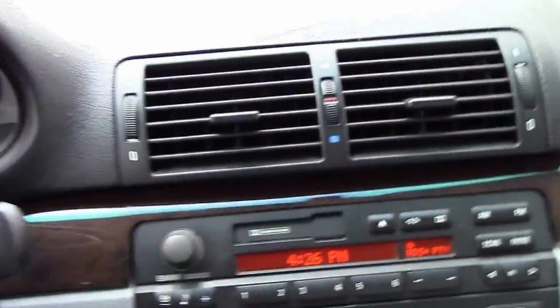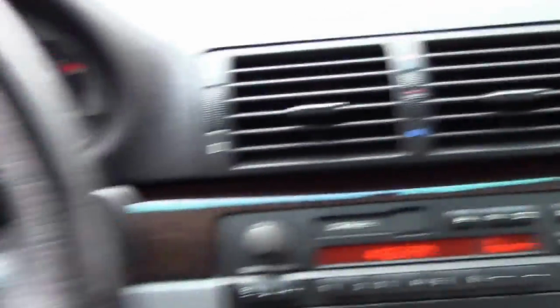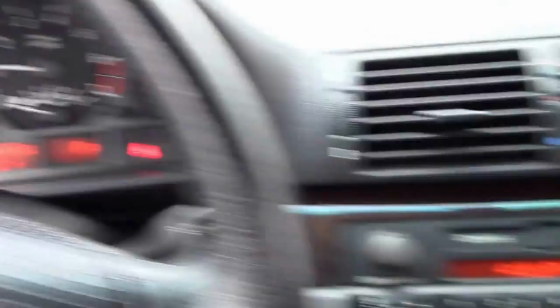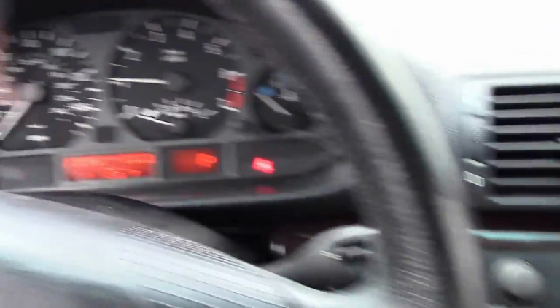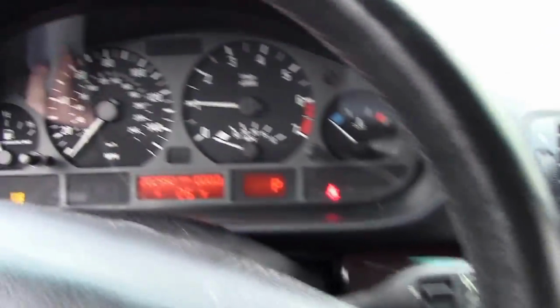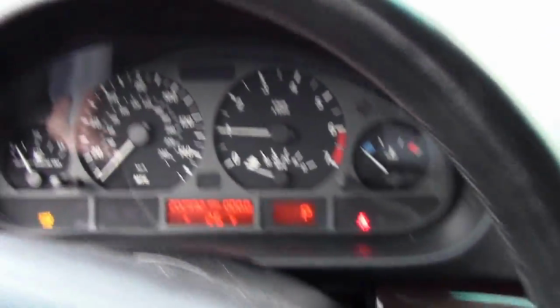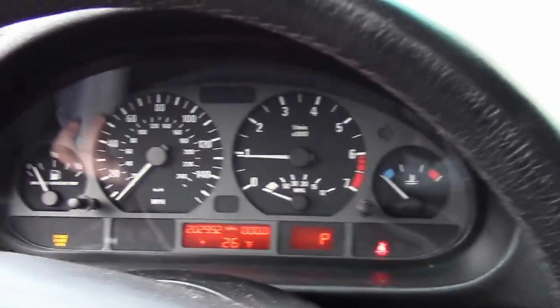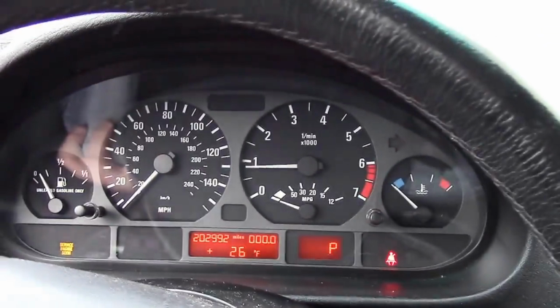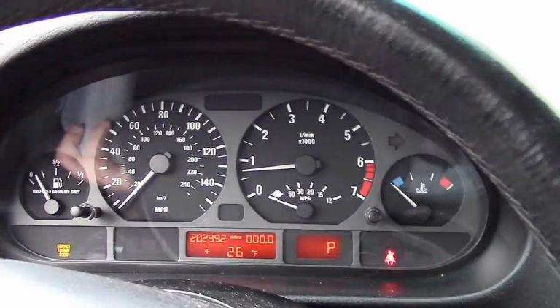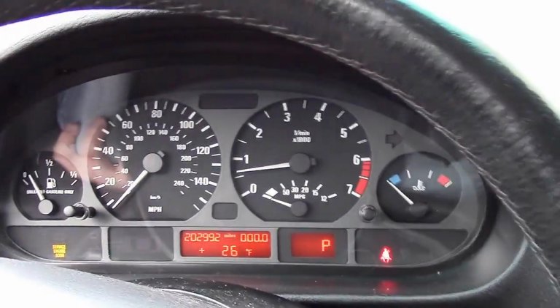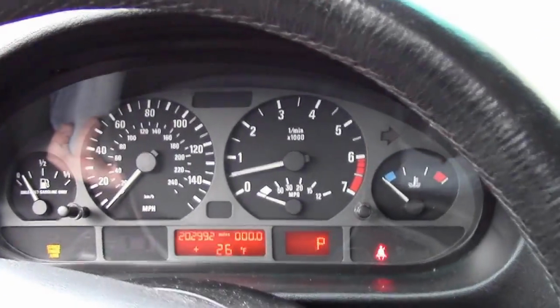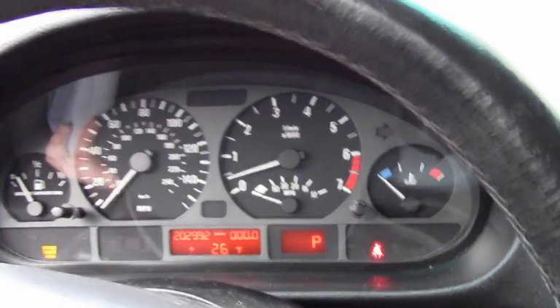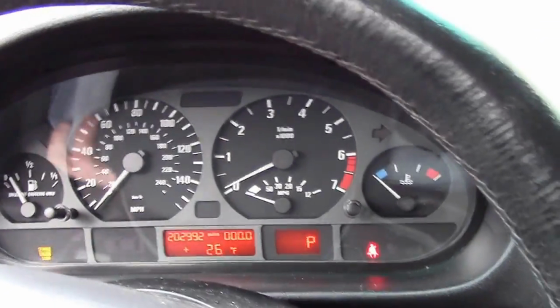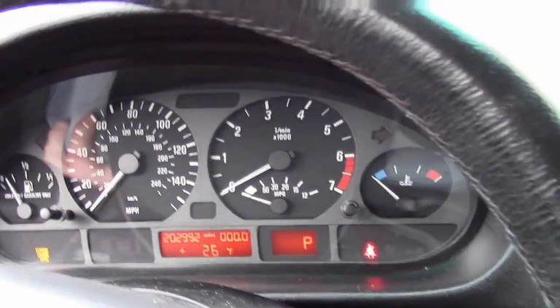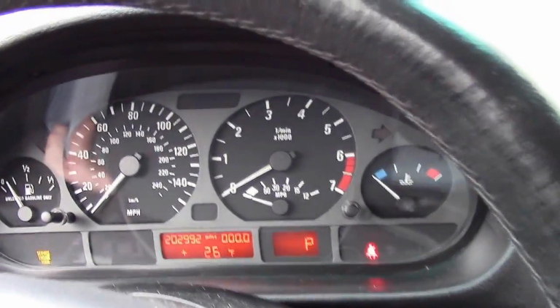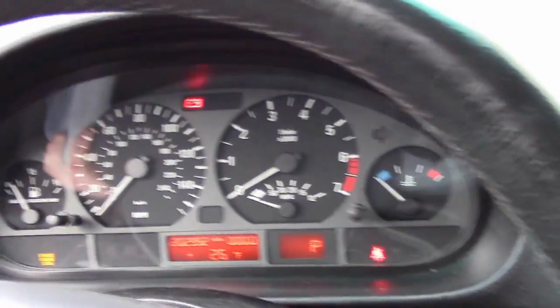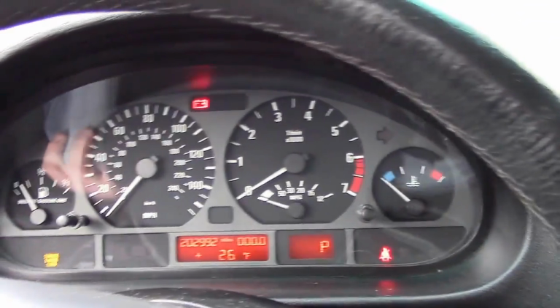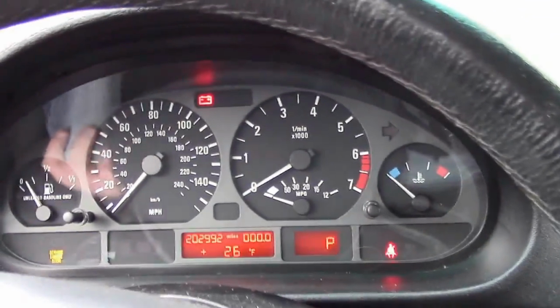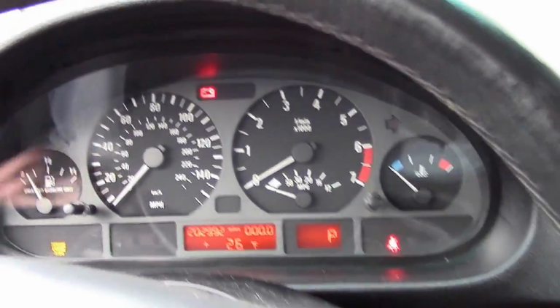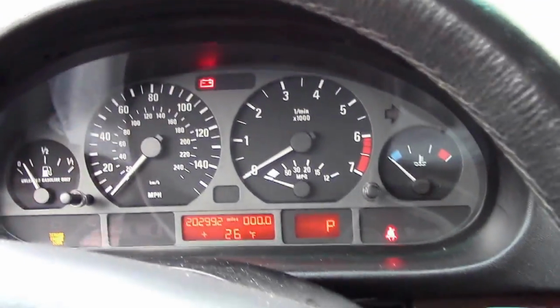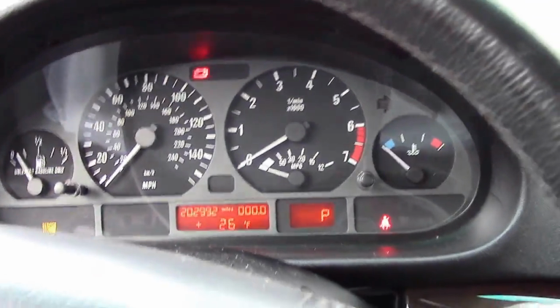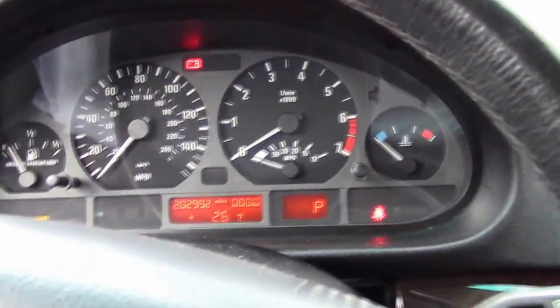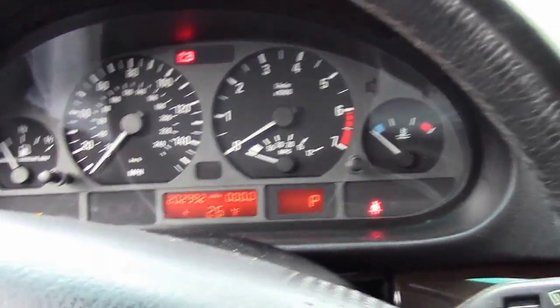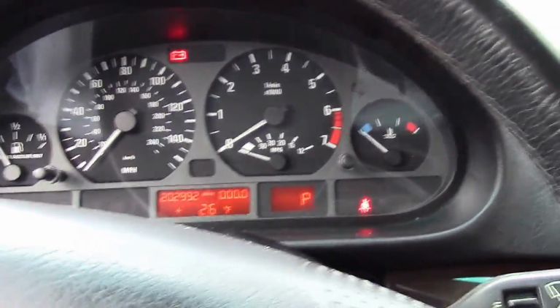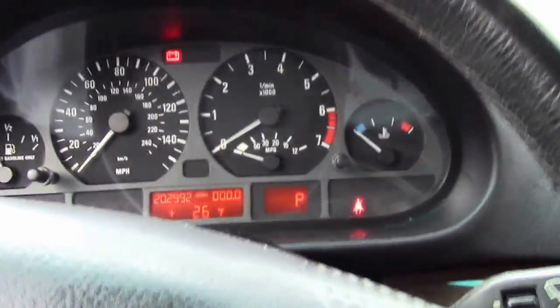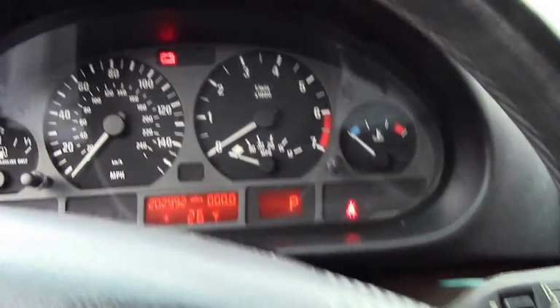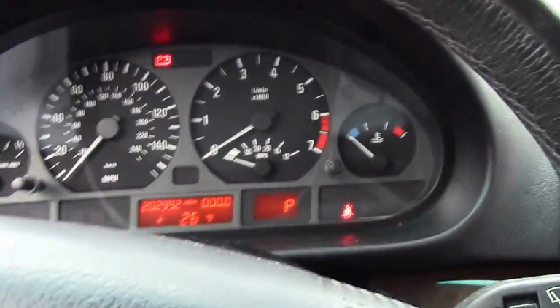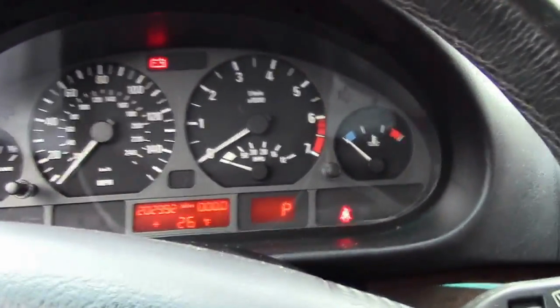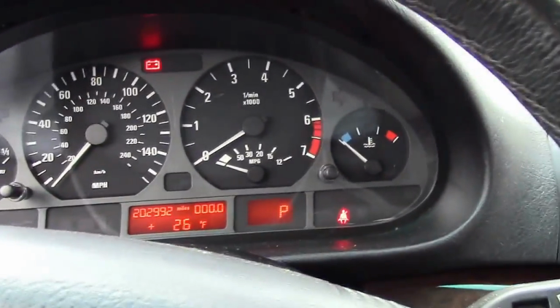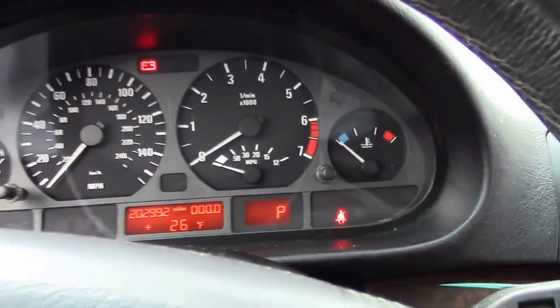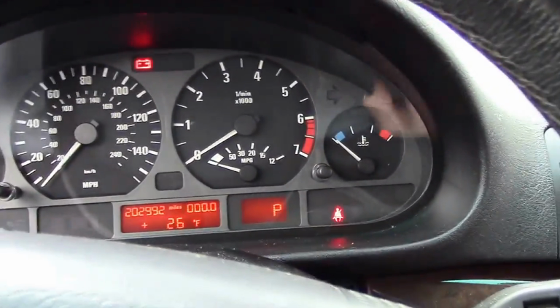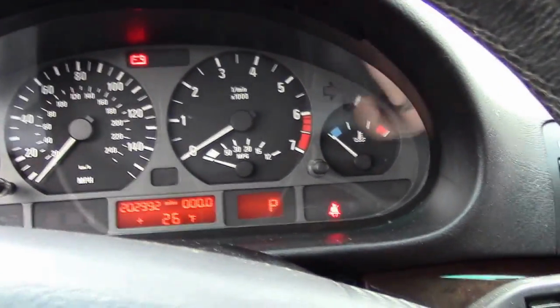It's going to stay running. No, it didn't stay running. Okay.